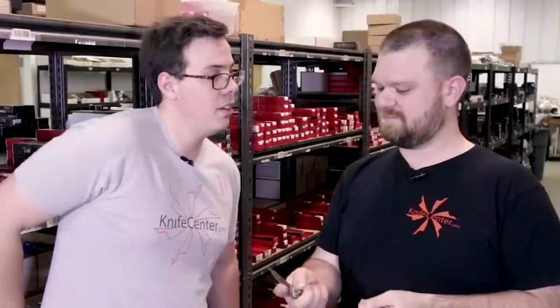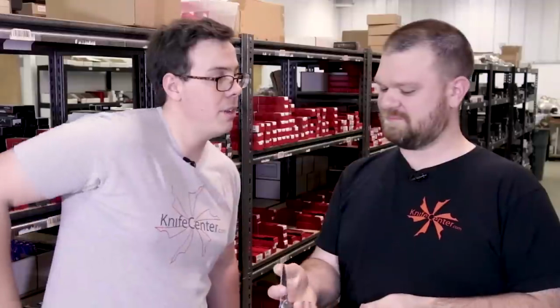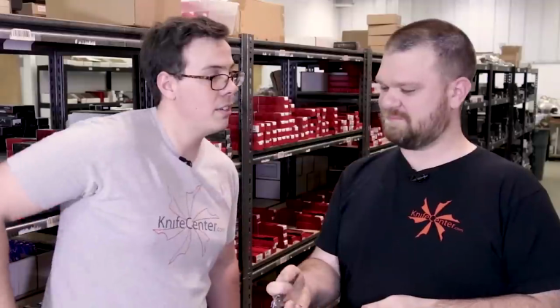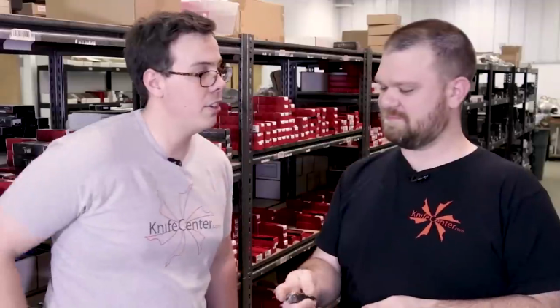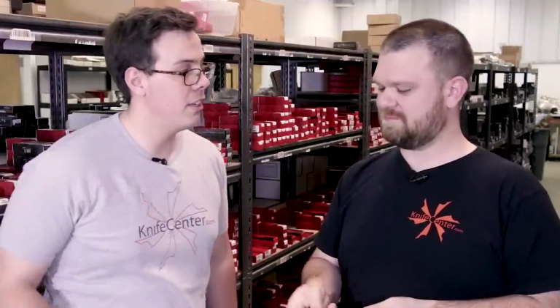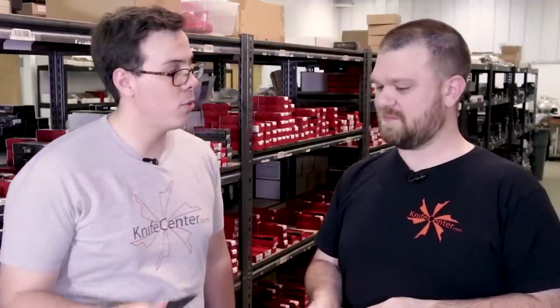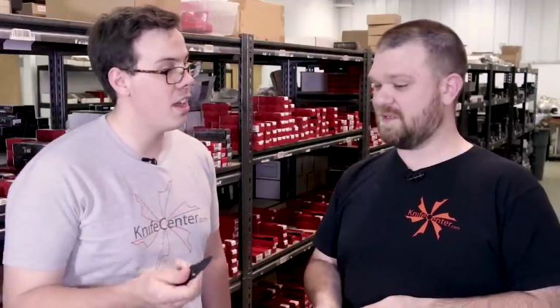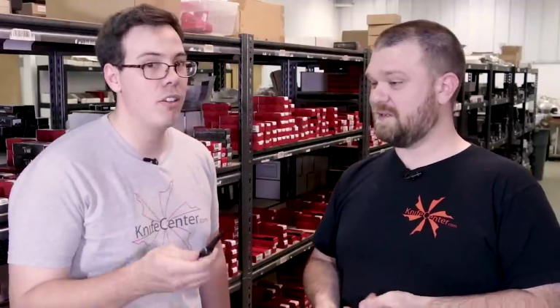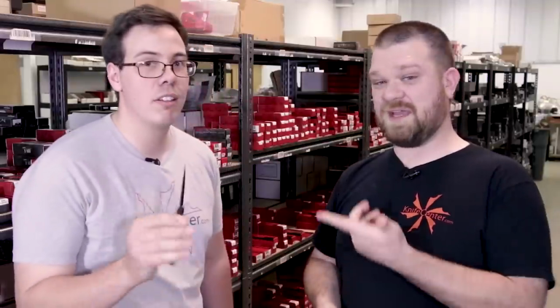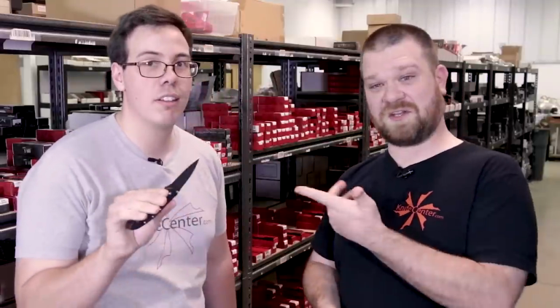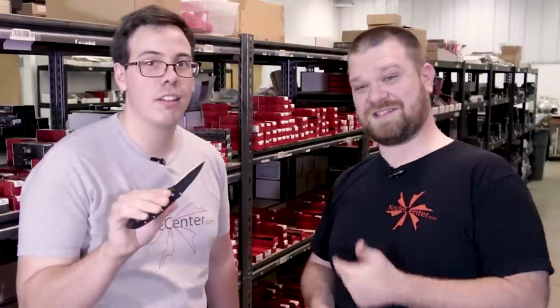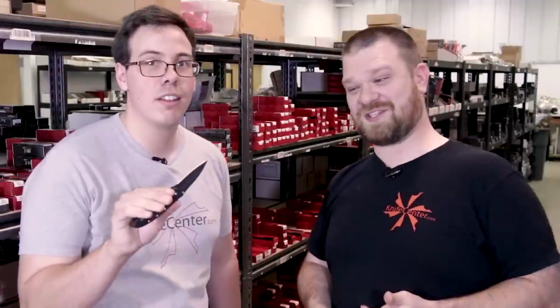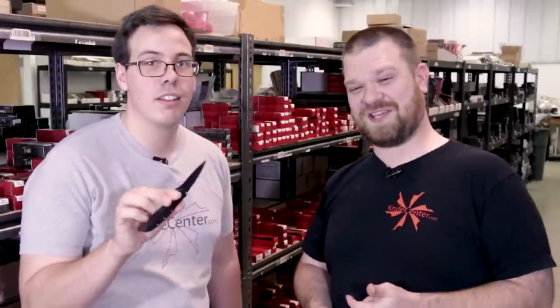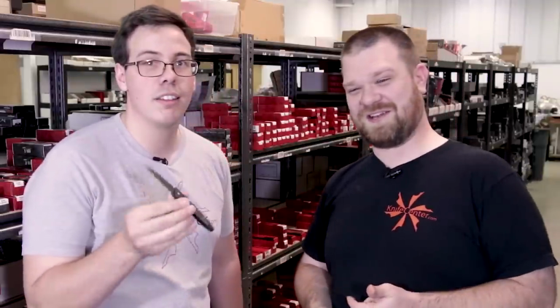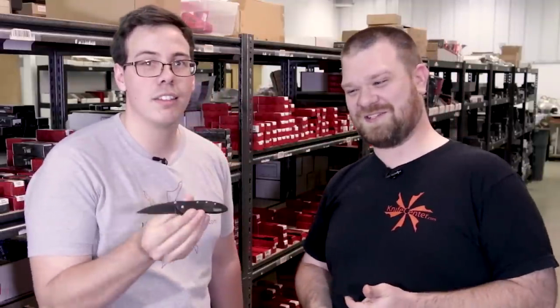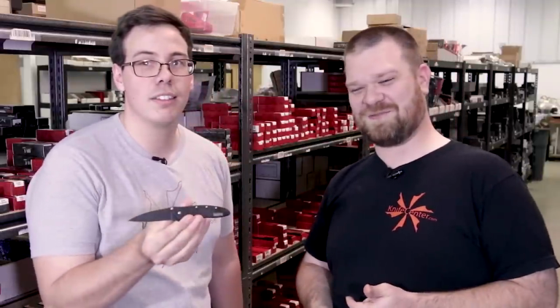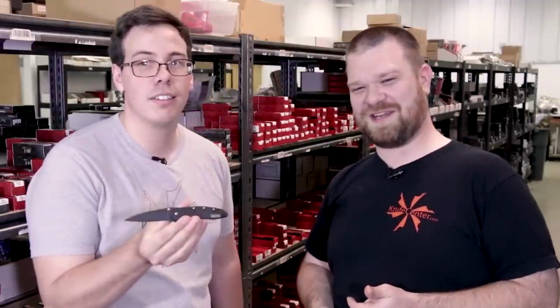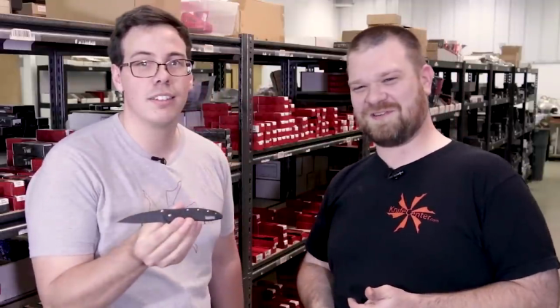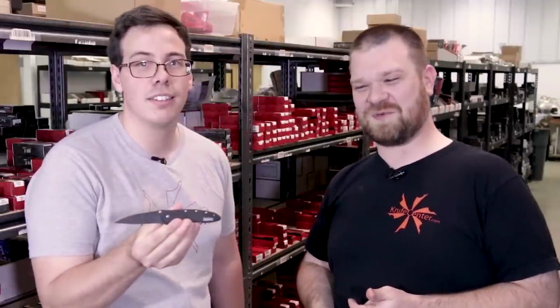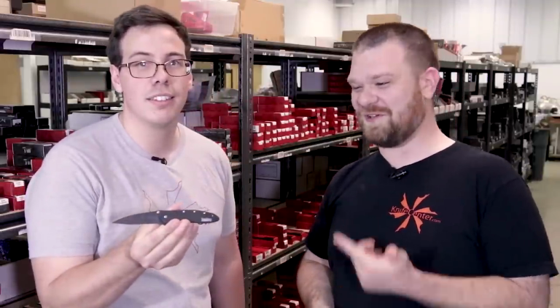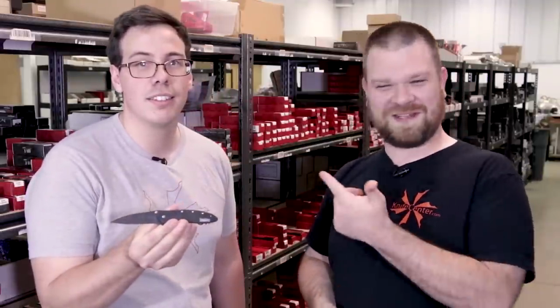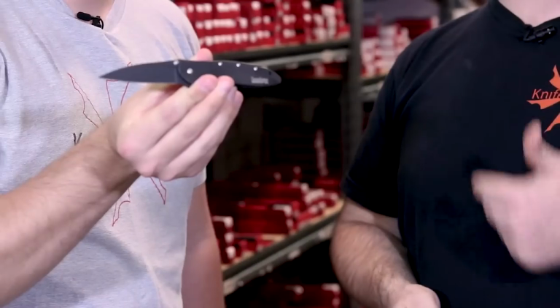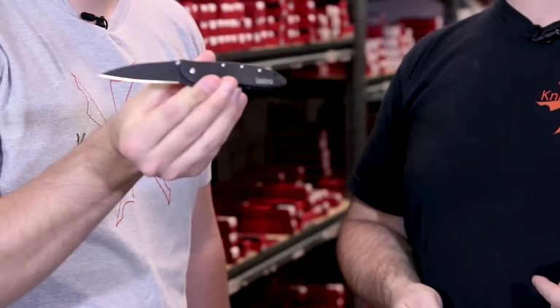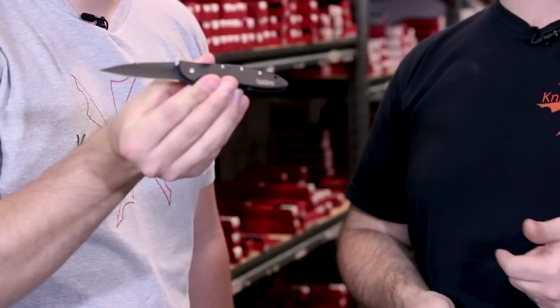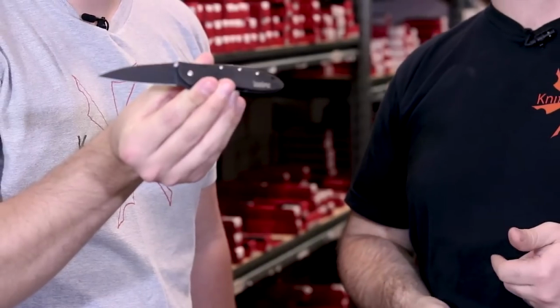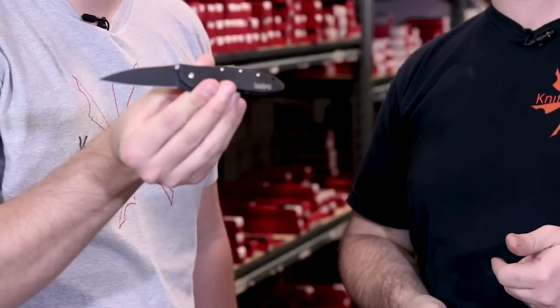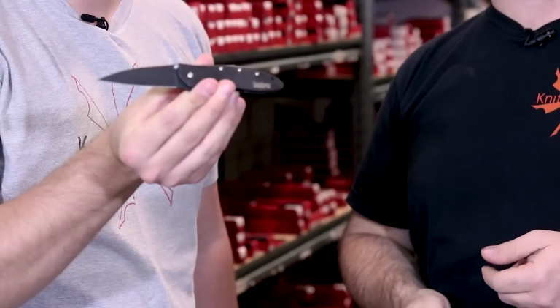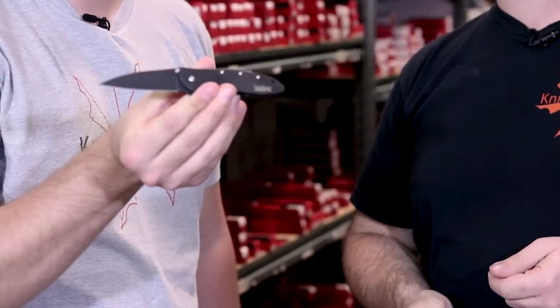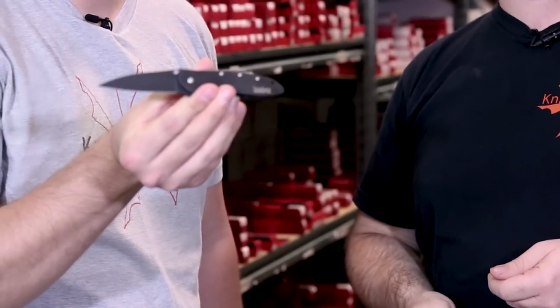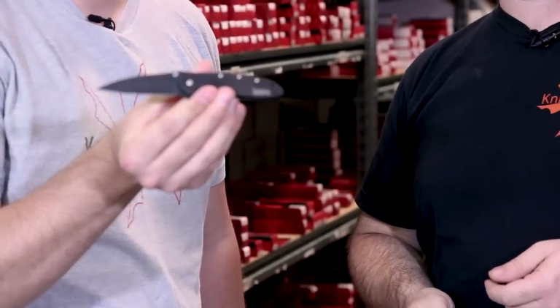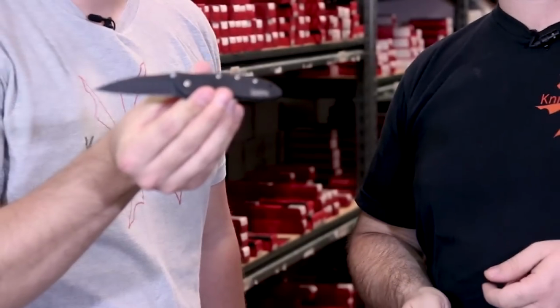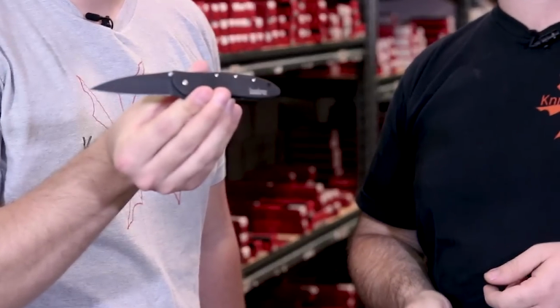I'm actually carrying a Leek right now, and Clayton's actually carrying a Leek right now as well — it's definitely a popular option over here at KnifeCenter.